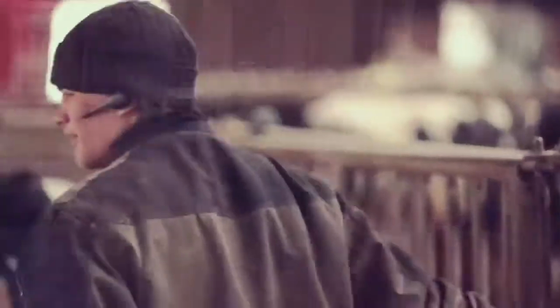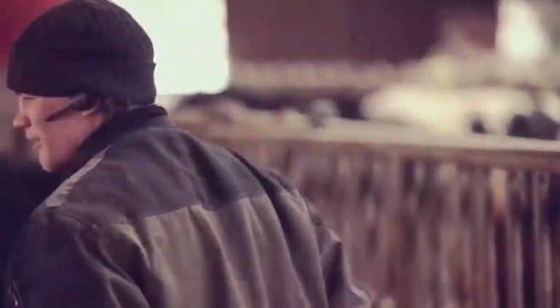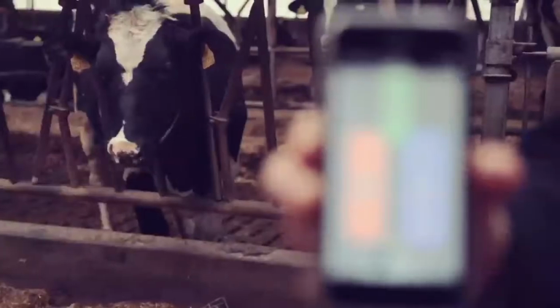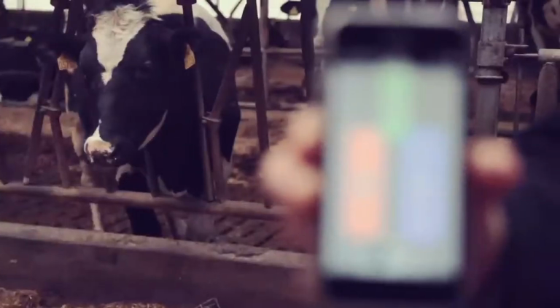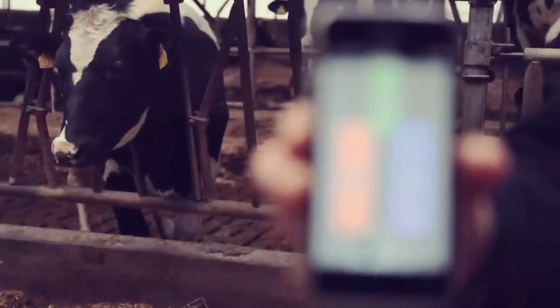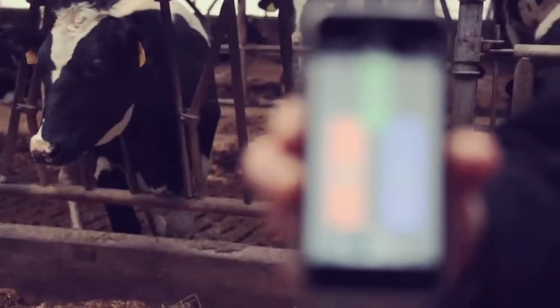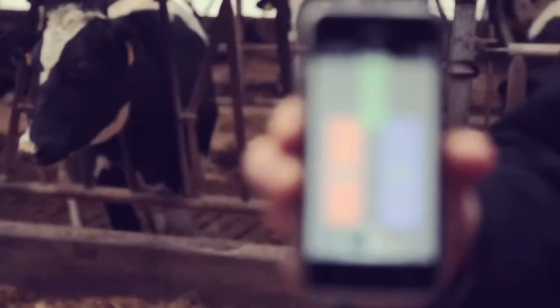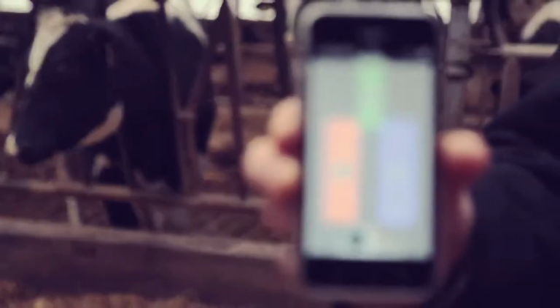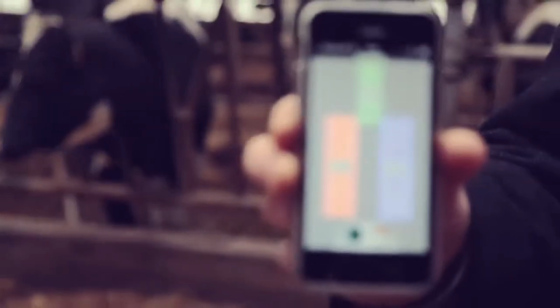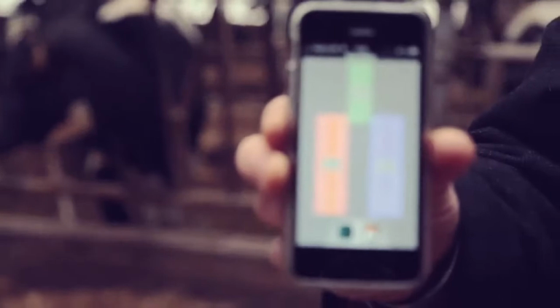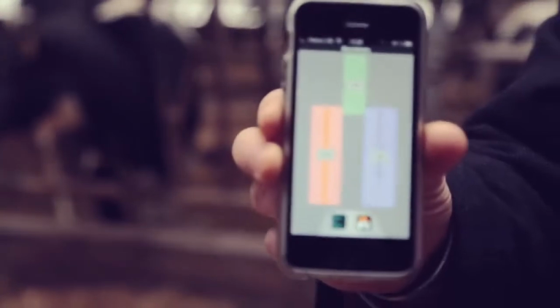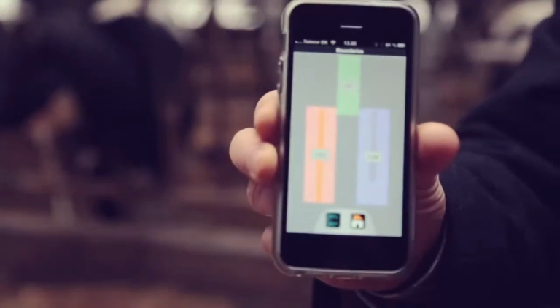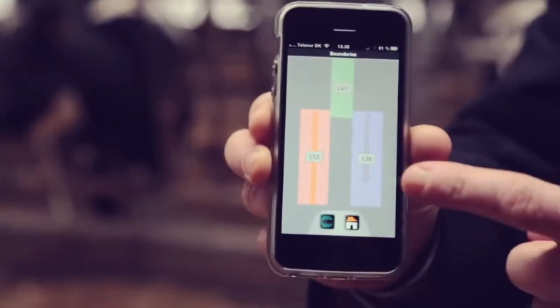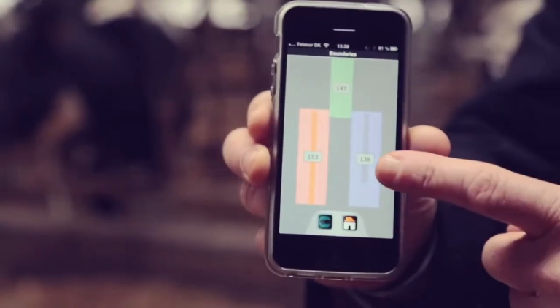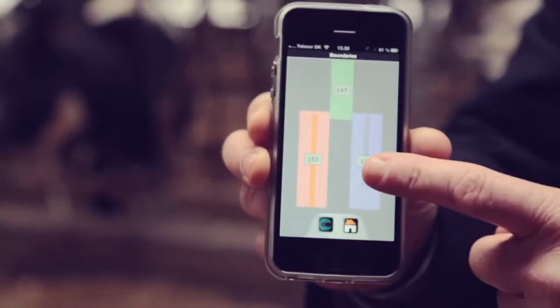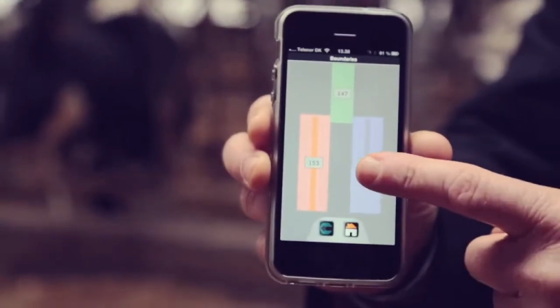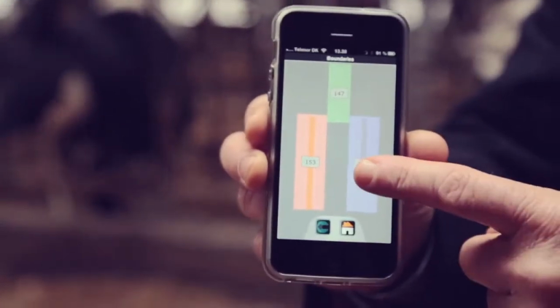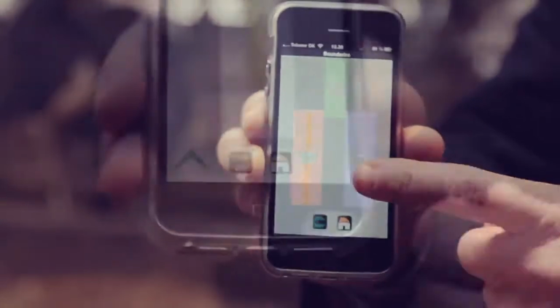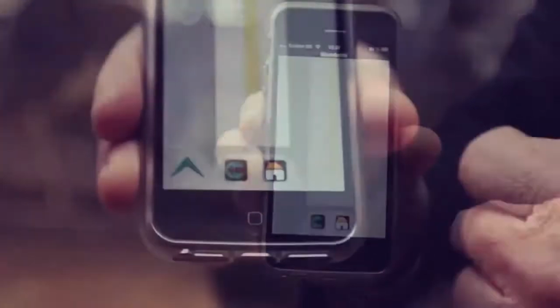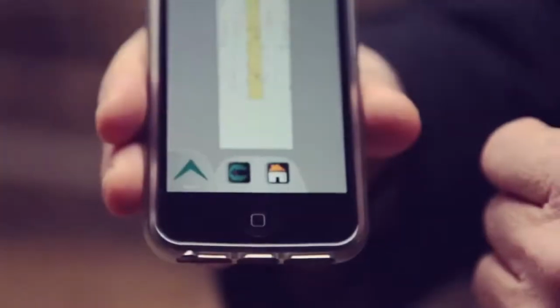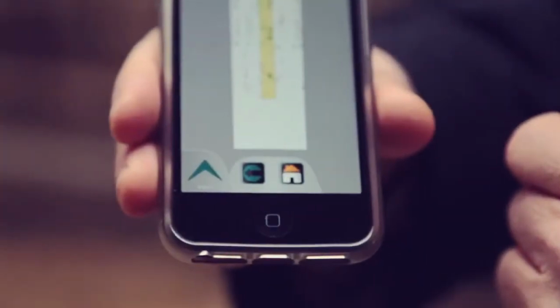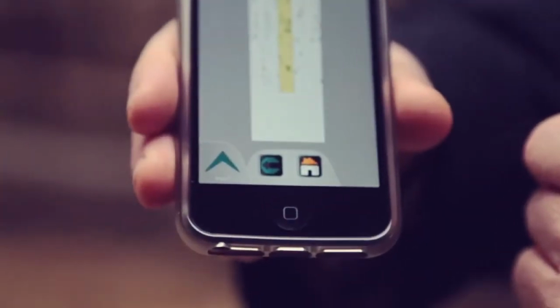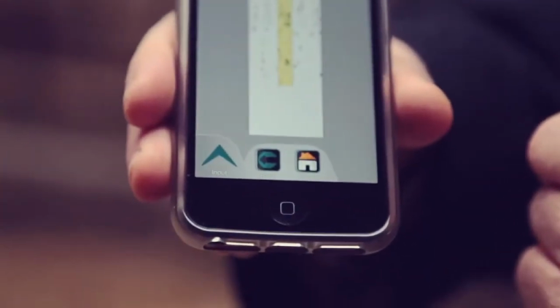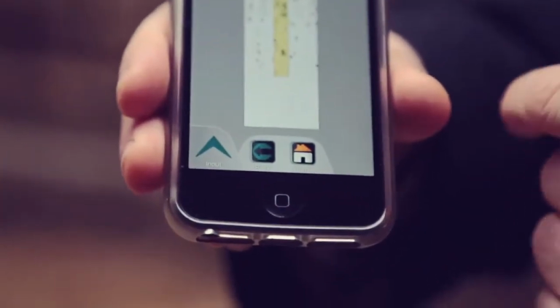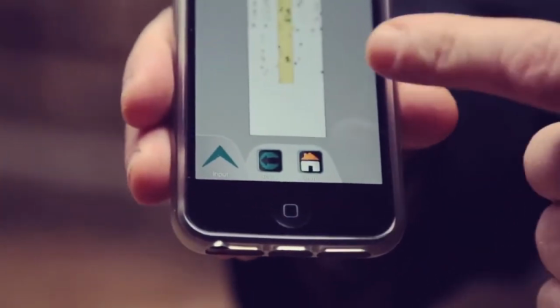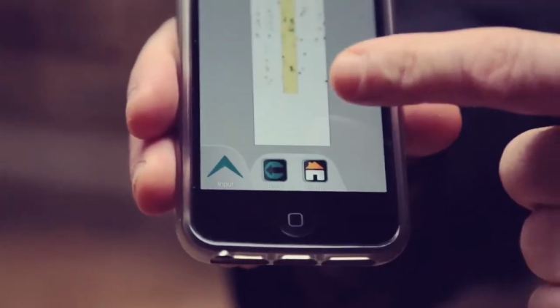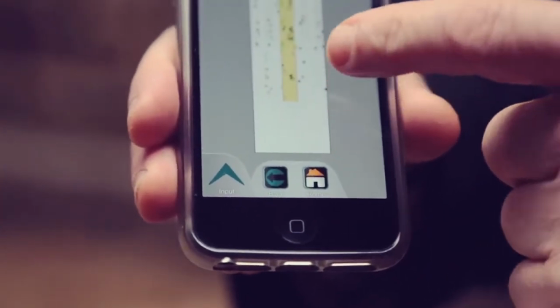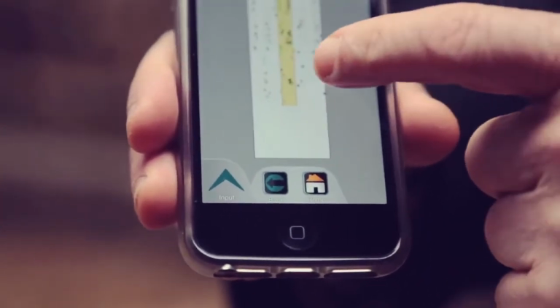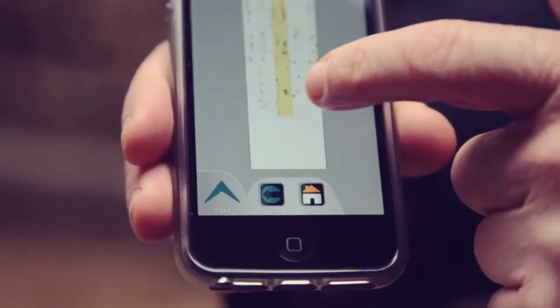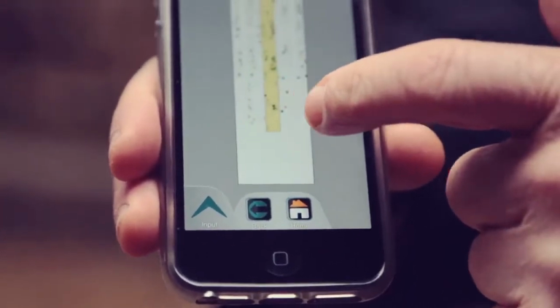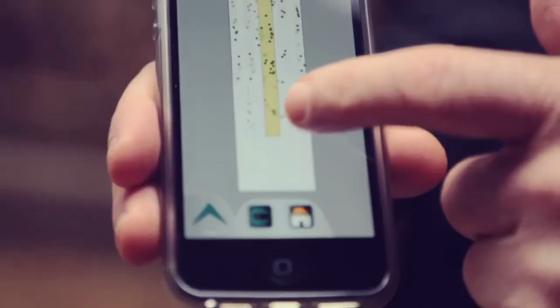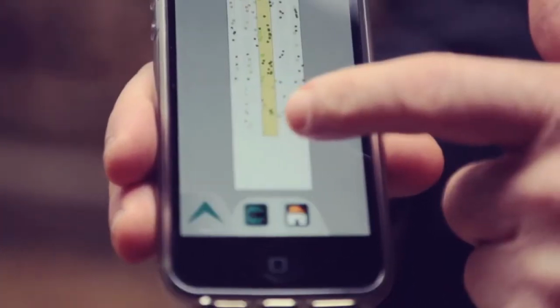Now I can find the cows very fast. I can plug in the cow number on the phone and then I can find it in half a minute.